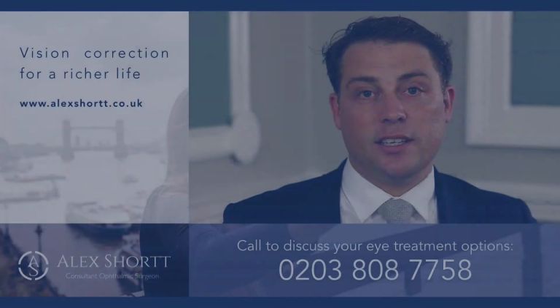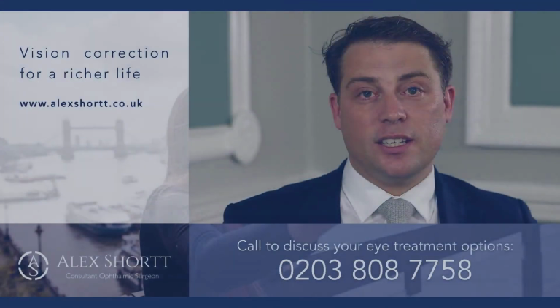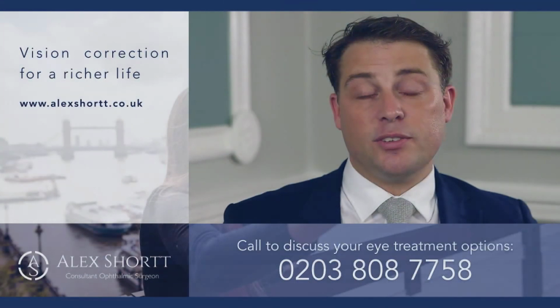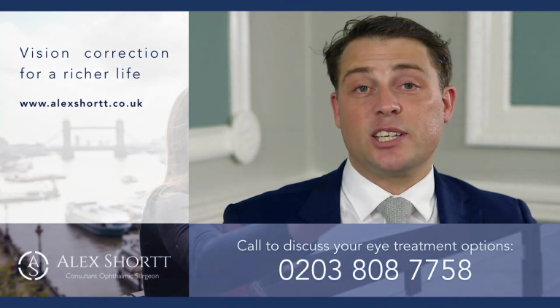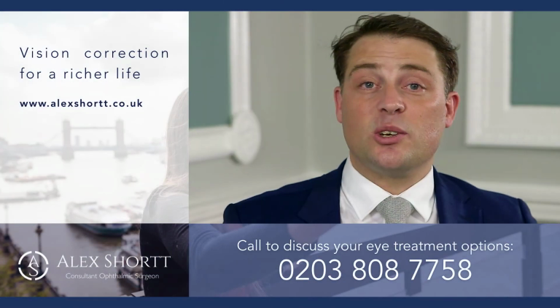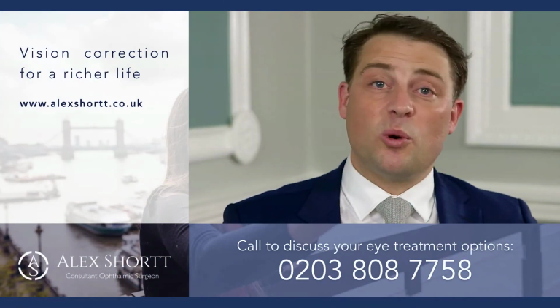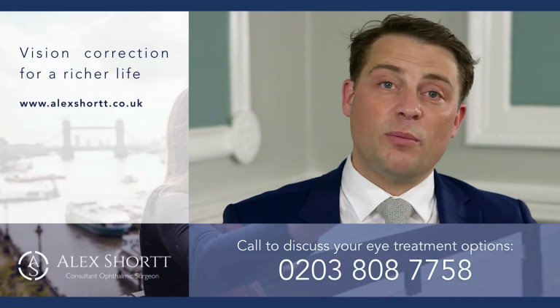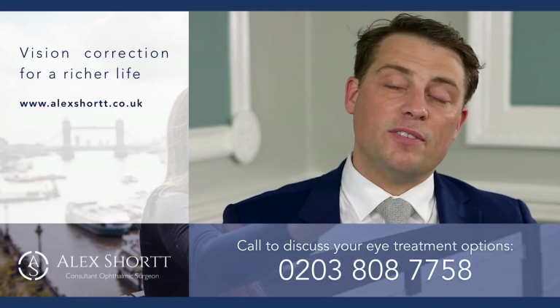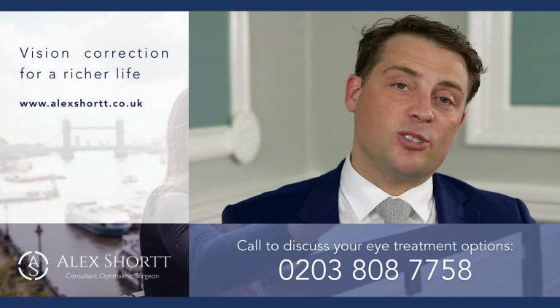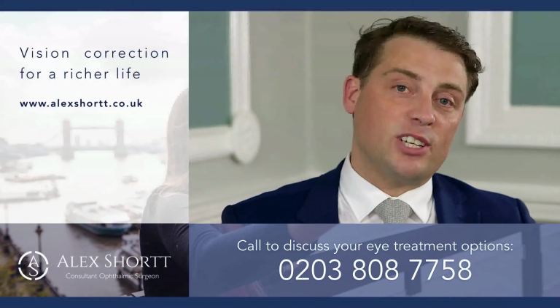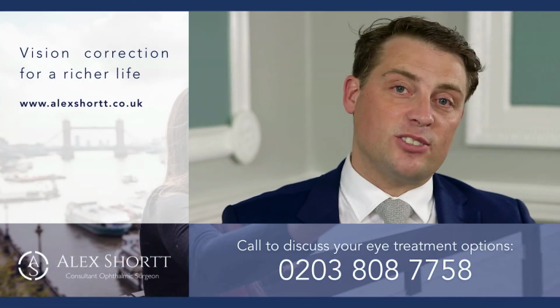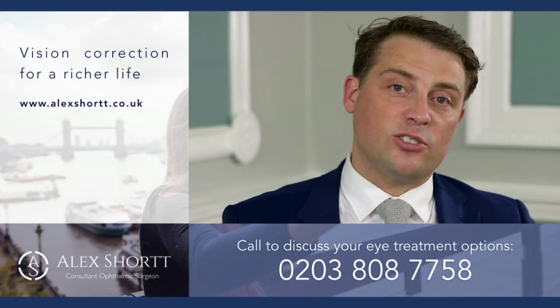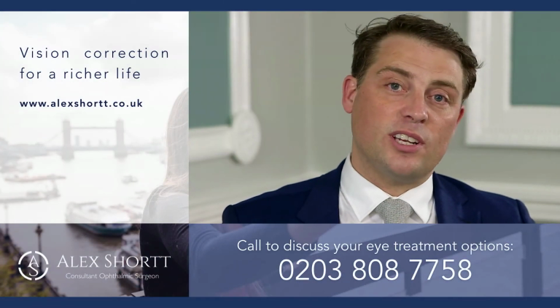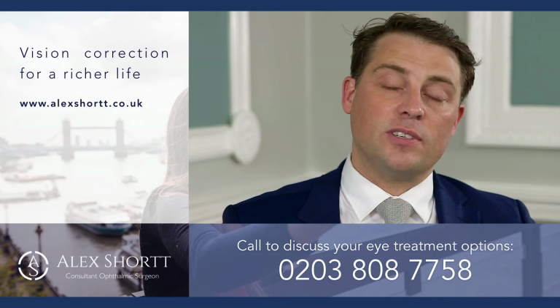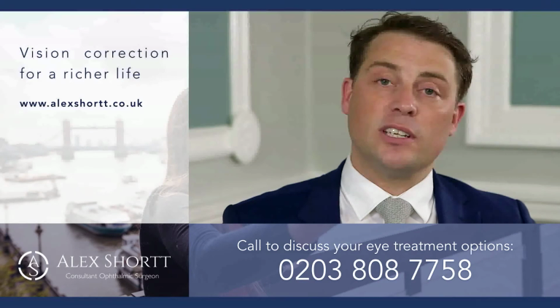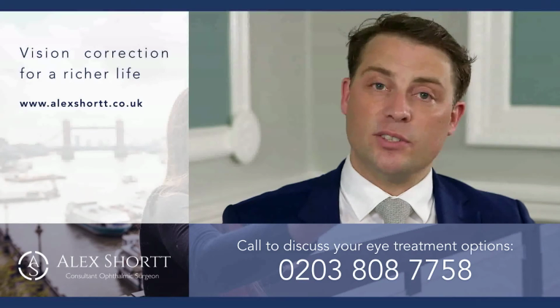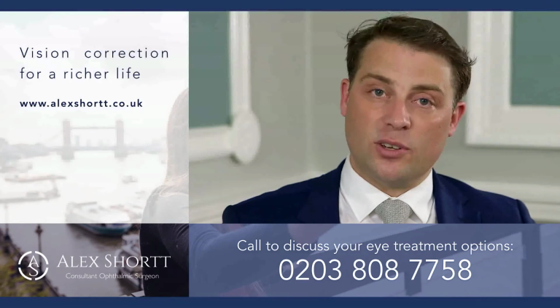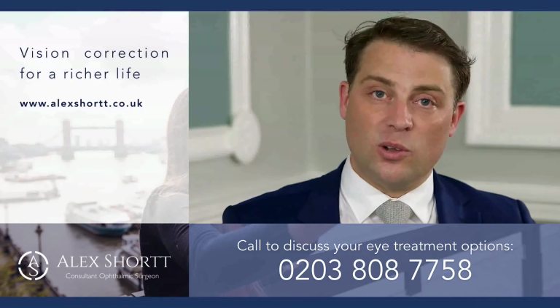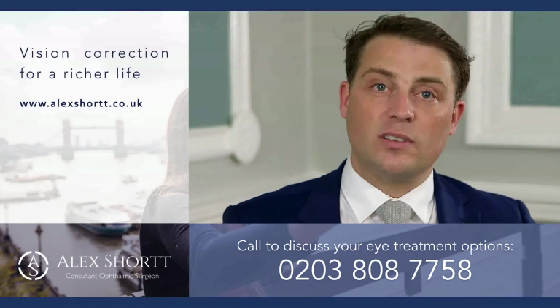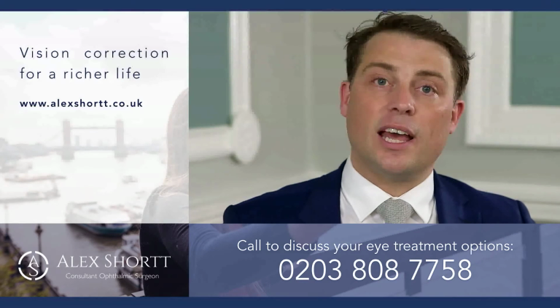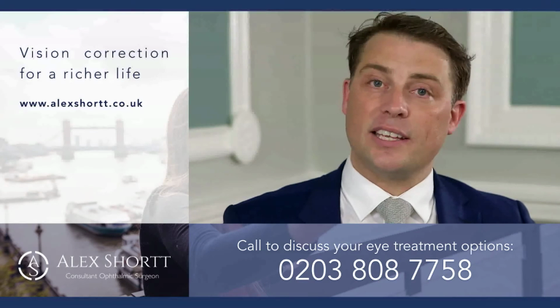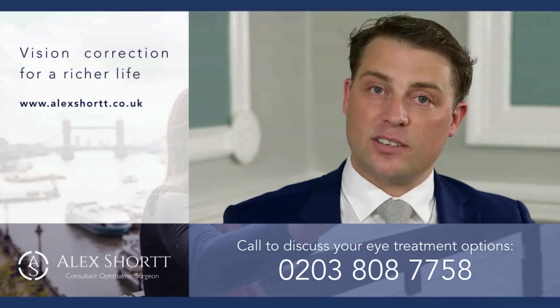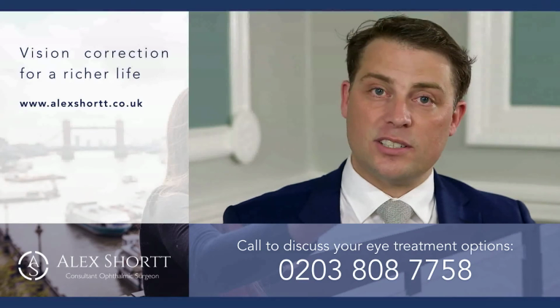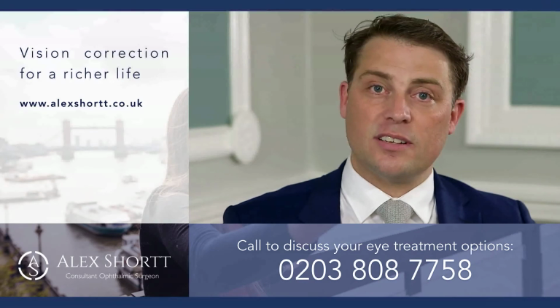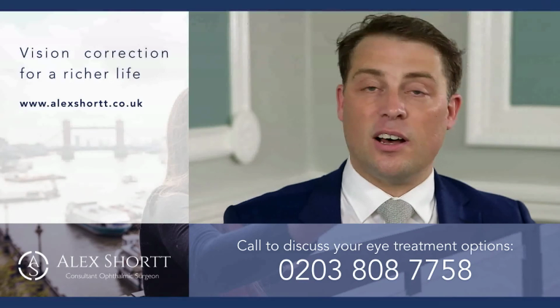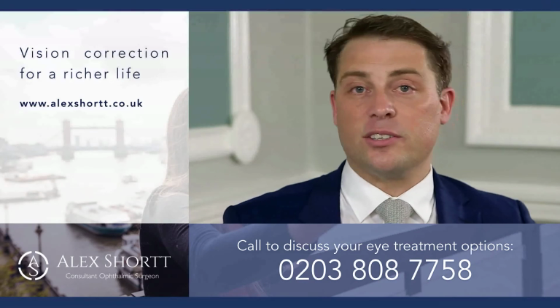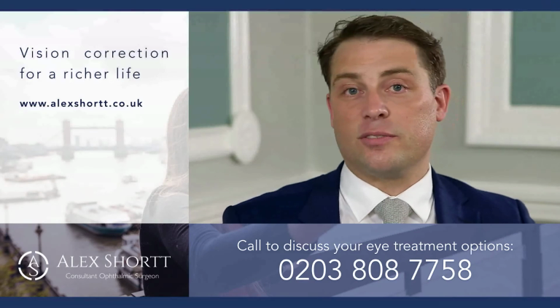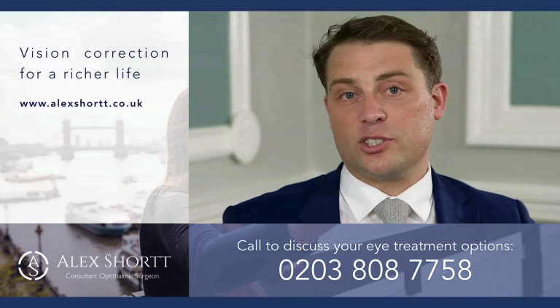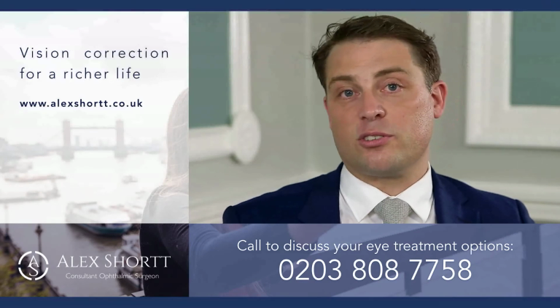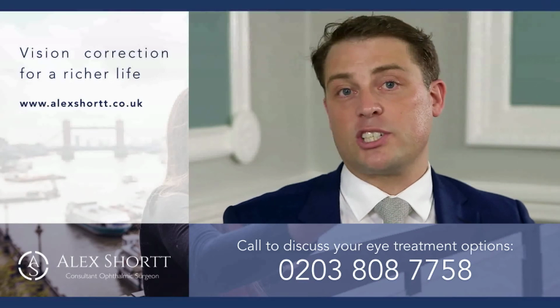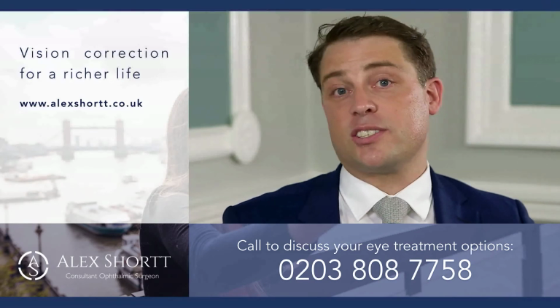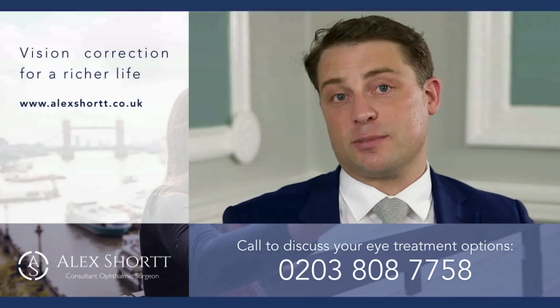If you'd like to know more about vision correction surgery, give us a call and get started on your vision correction assessment.